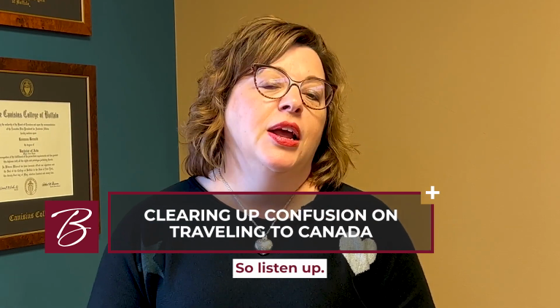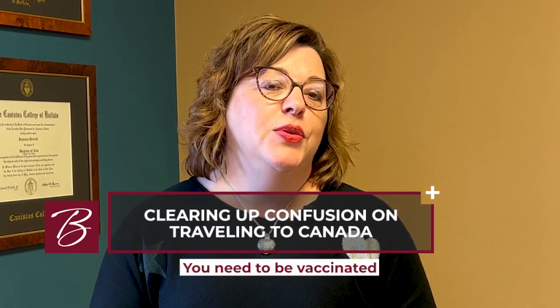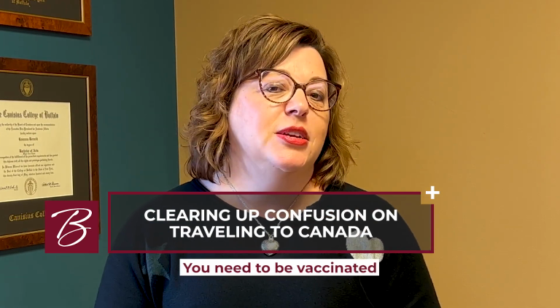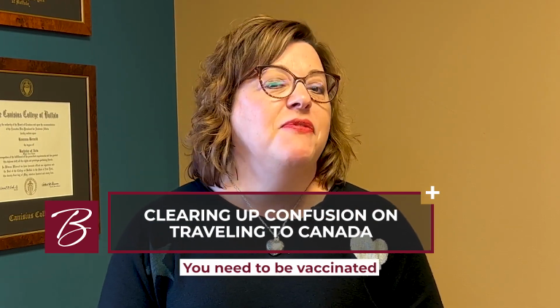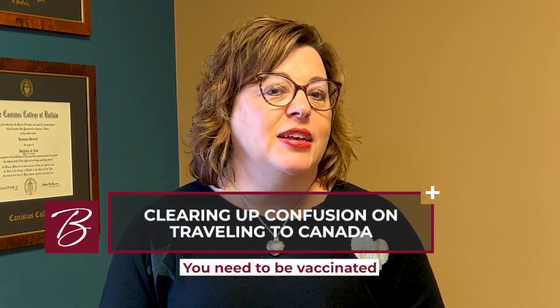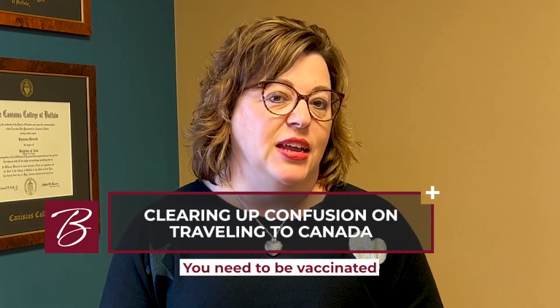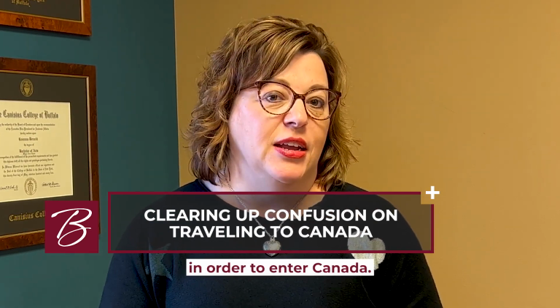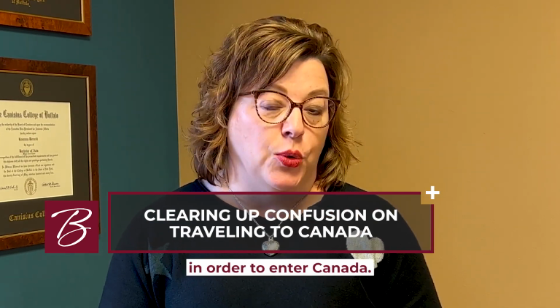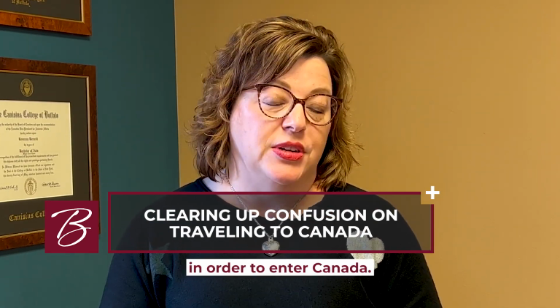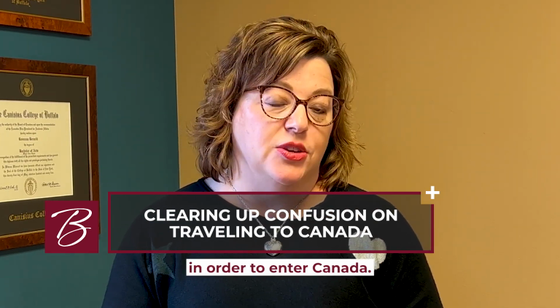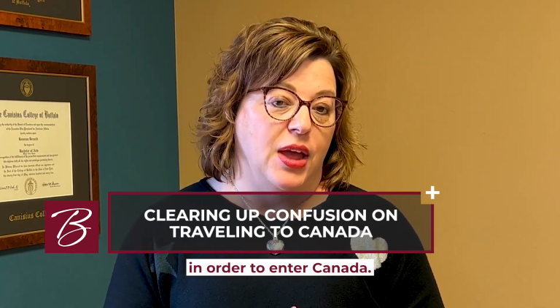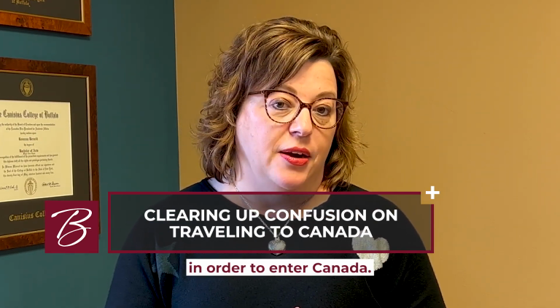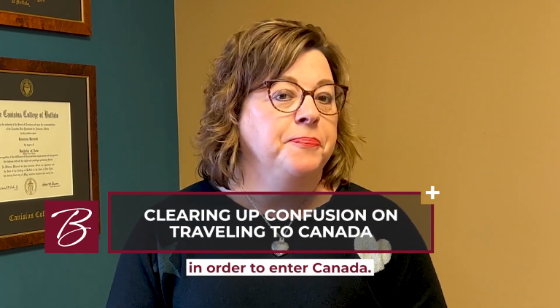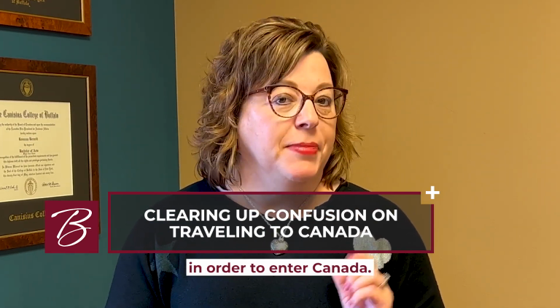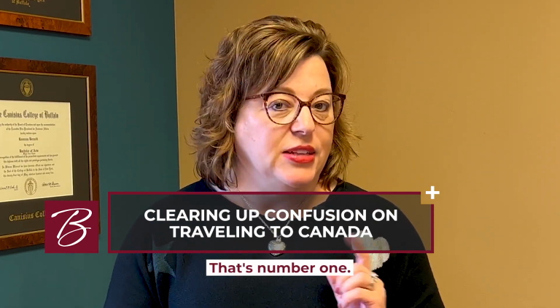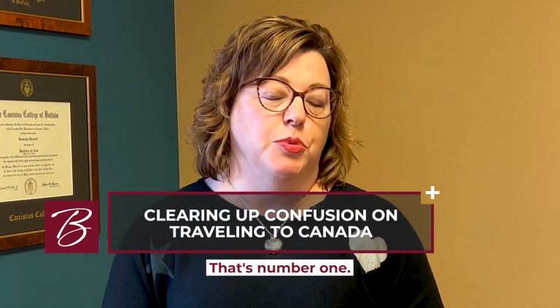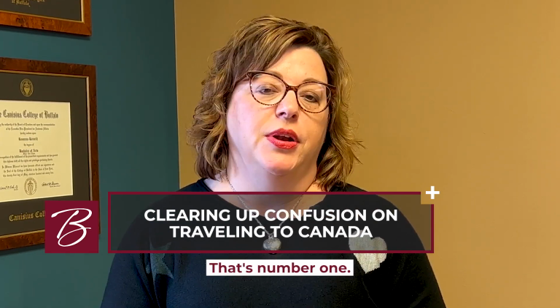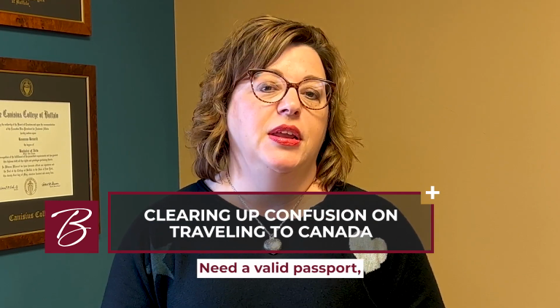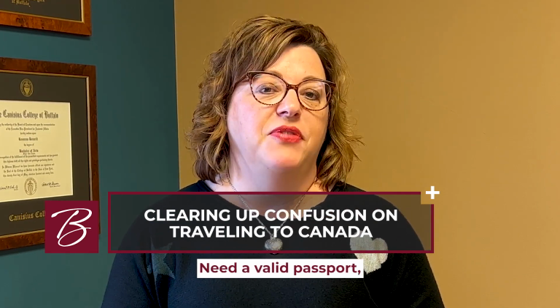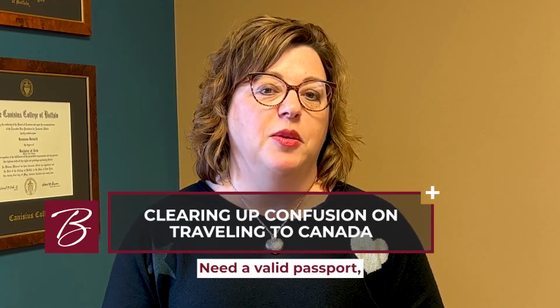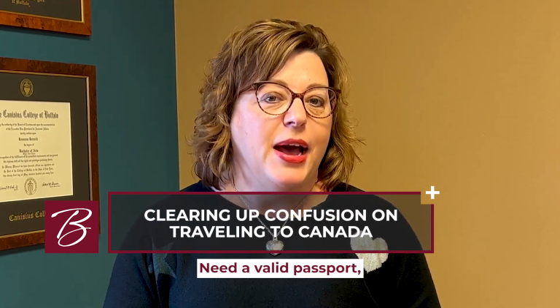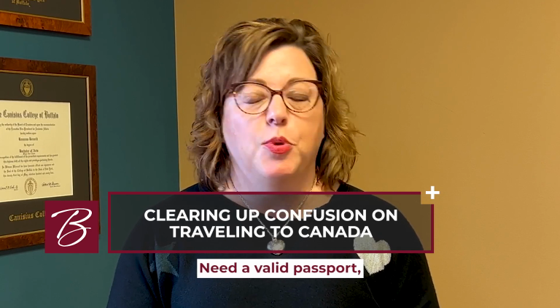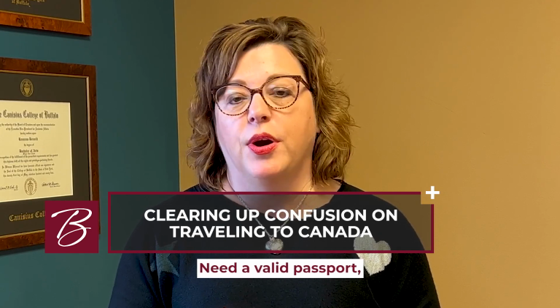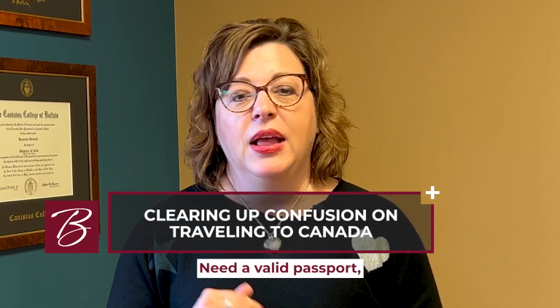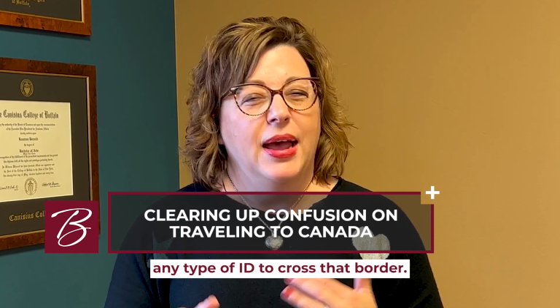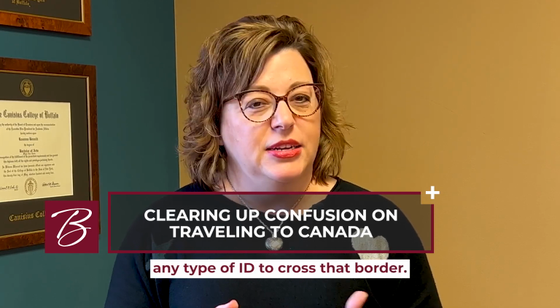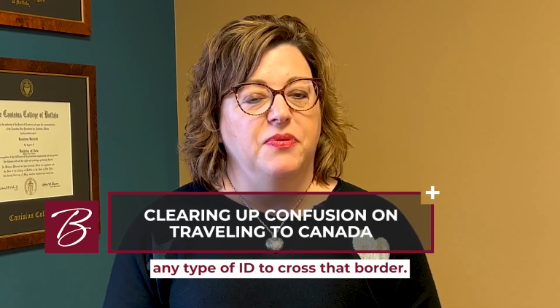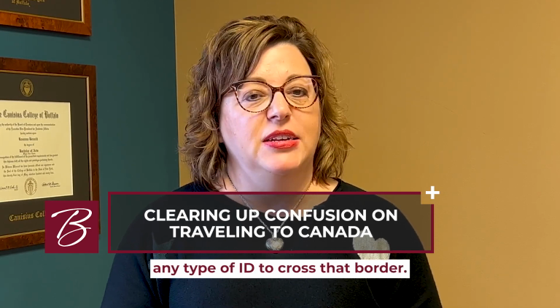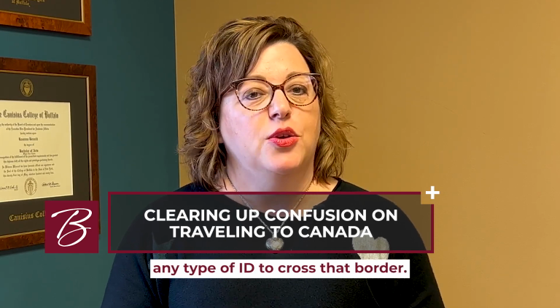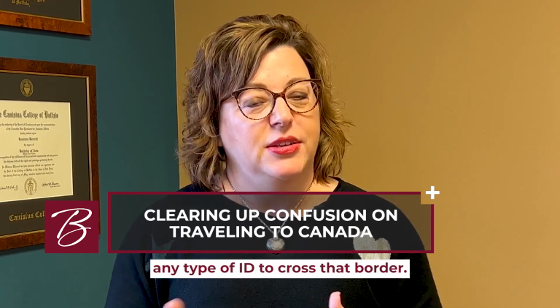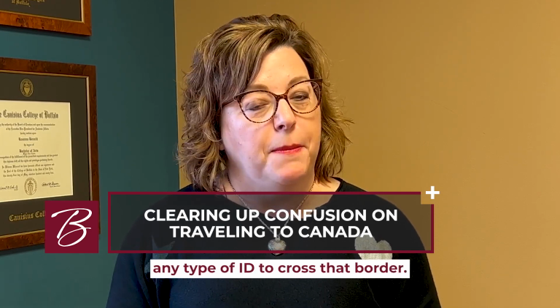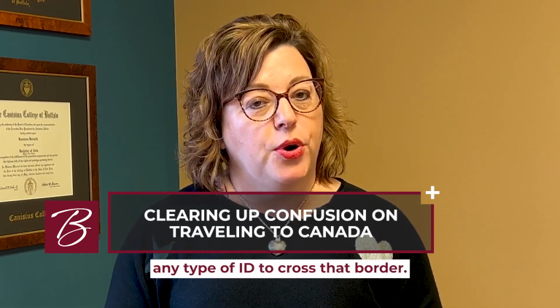You need to be vaccinated in order to enter Canada. You also need a valid passport or any type of ID to cross that border.